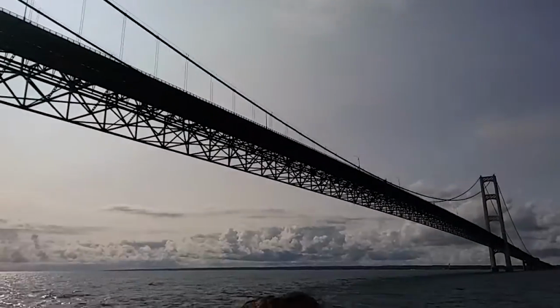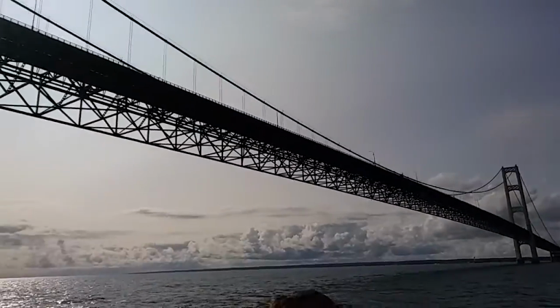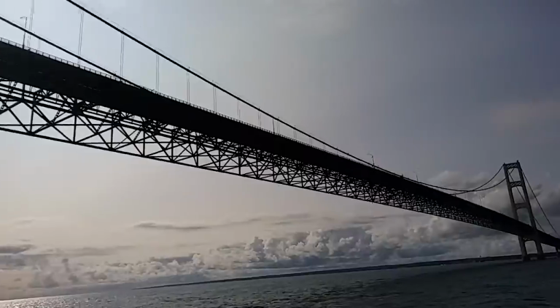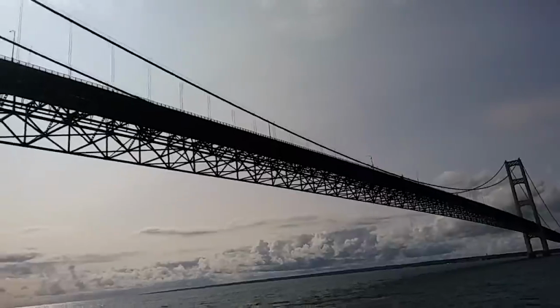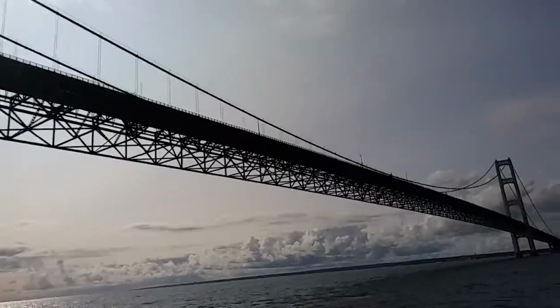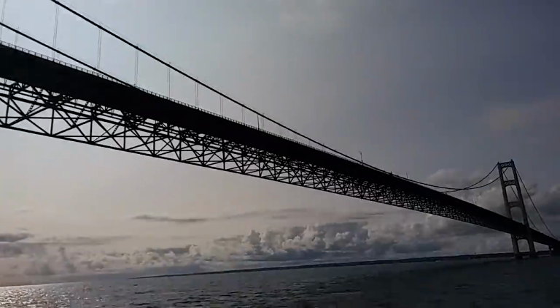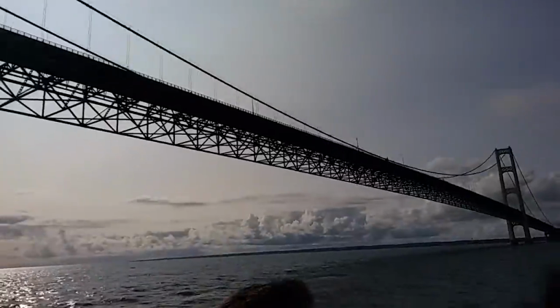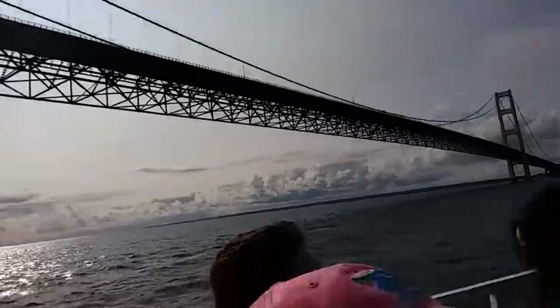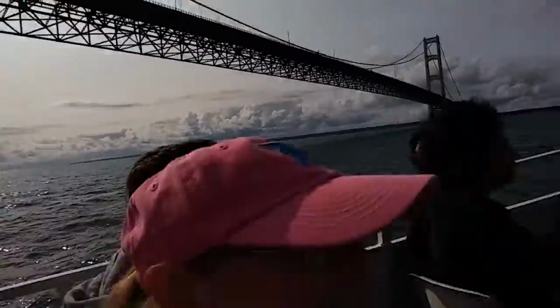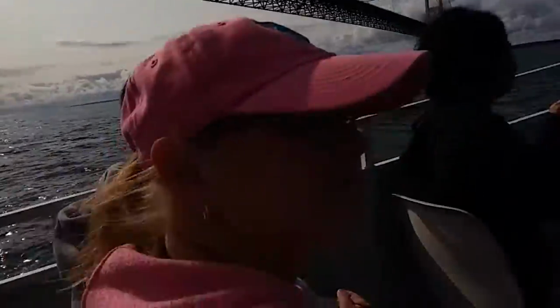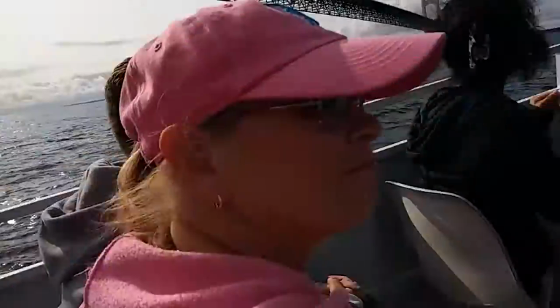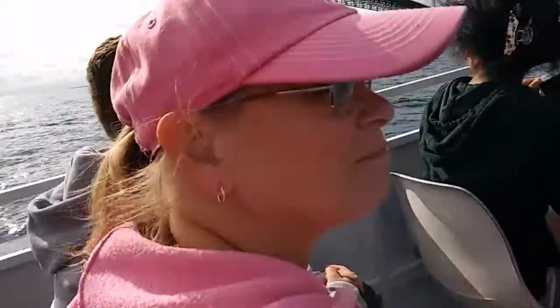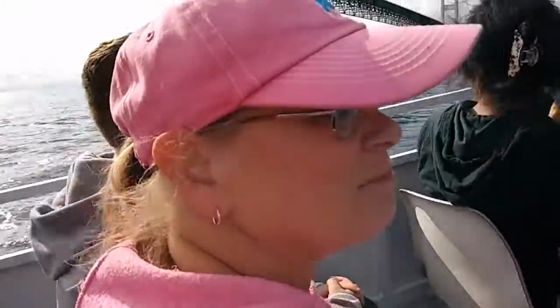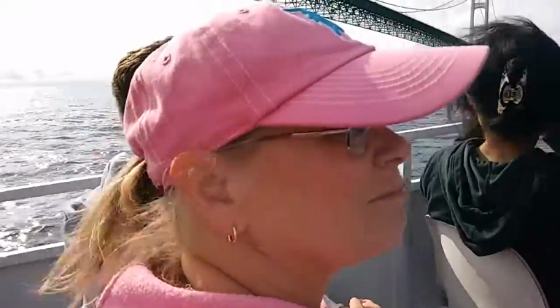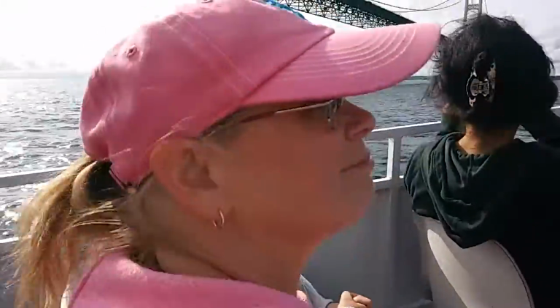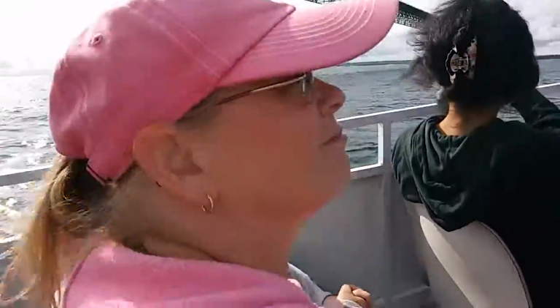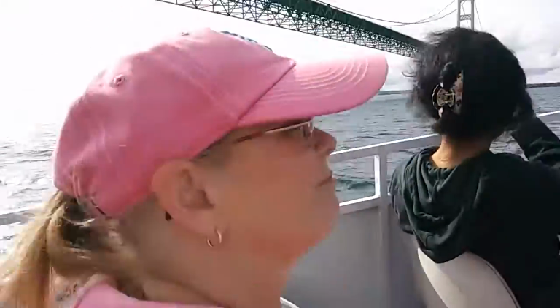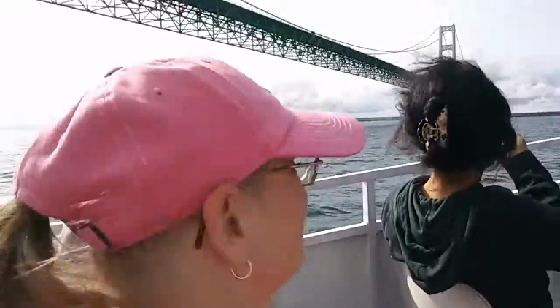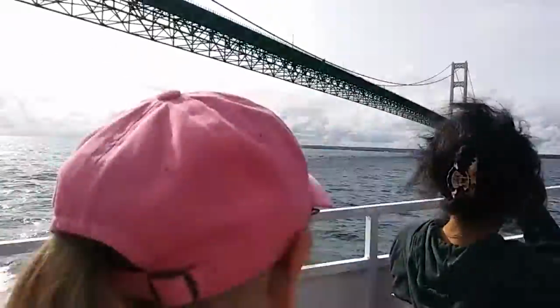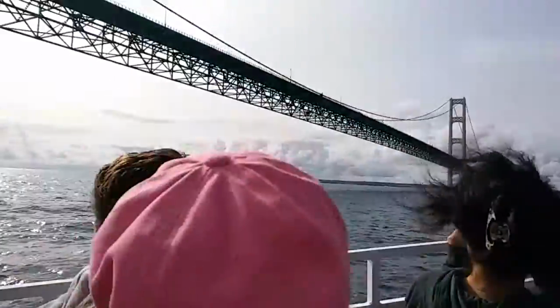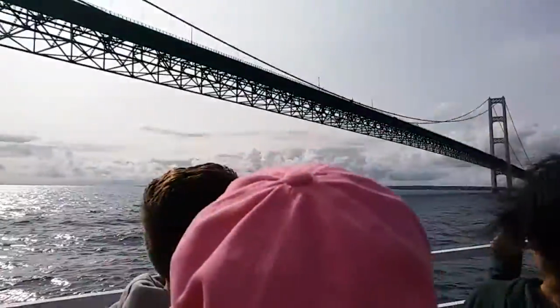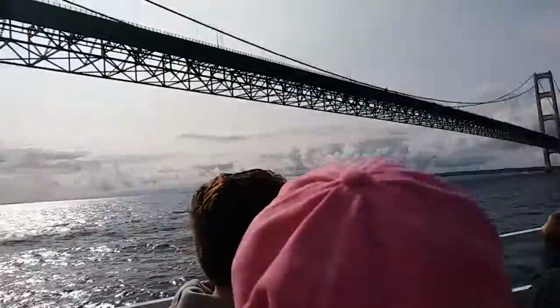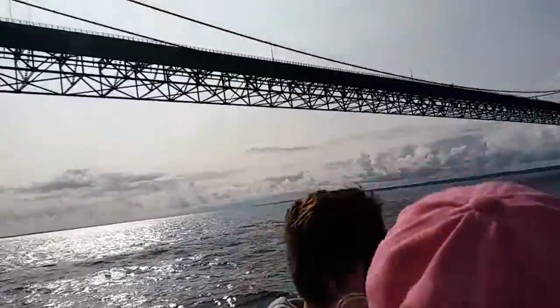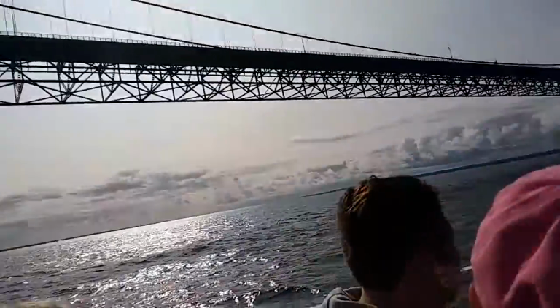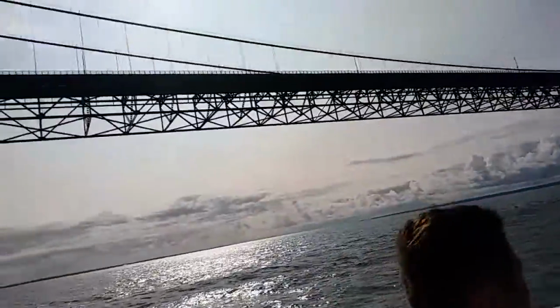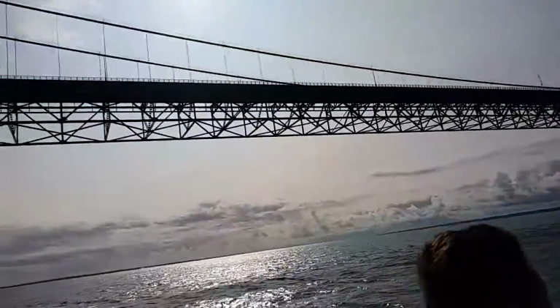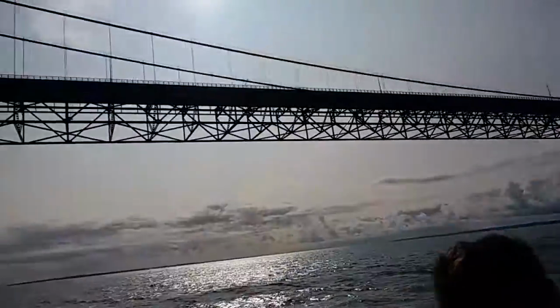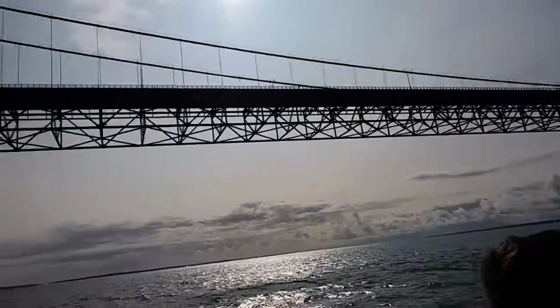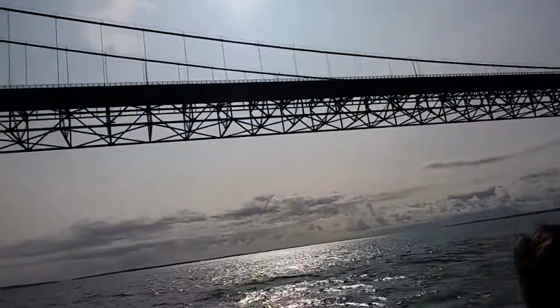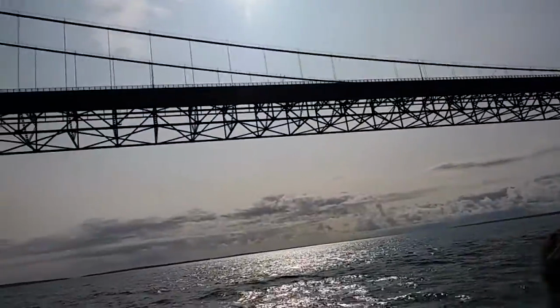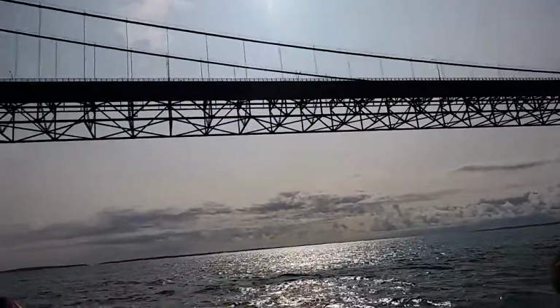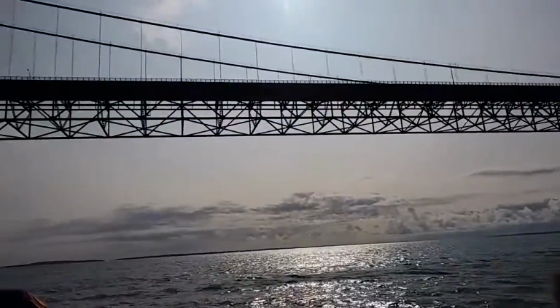That was so cool! It's a sweep or sway up to about 250 feet, which is where the wind is blowing.